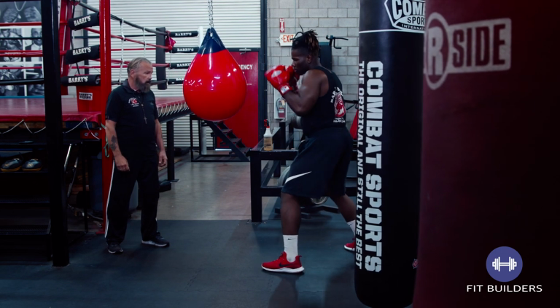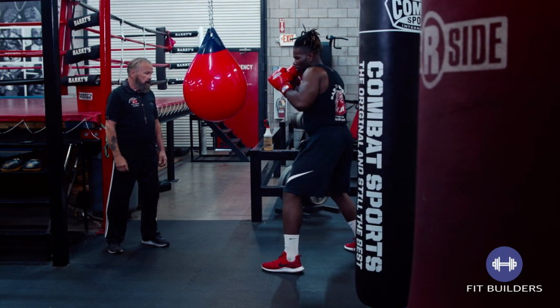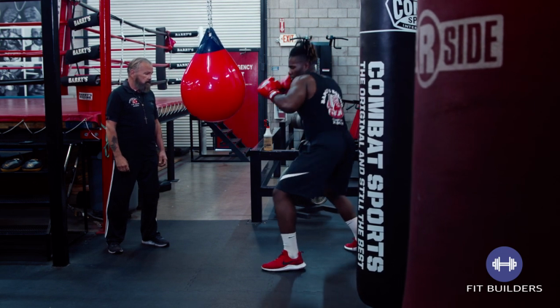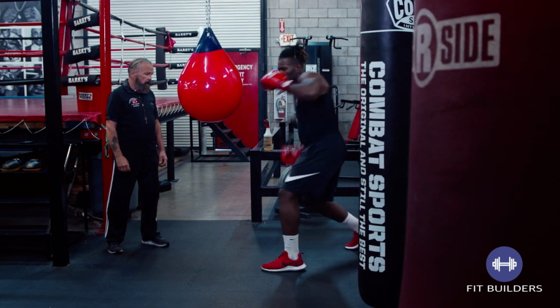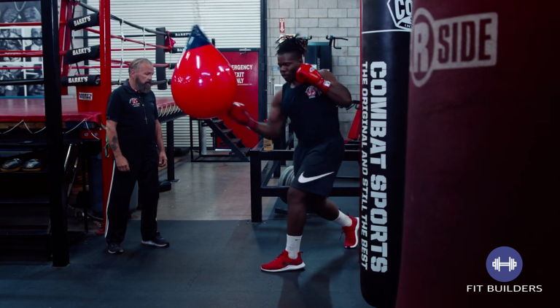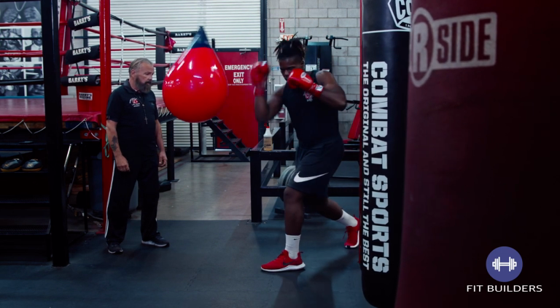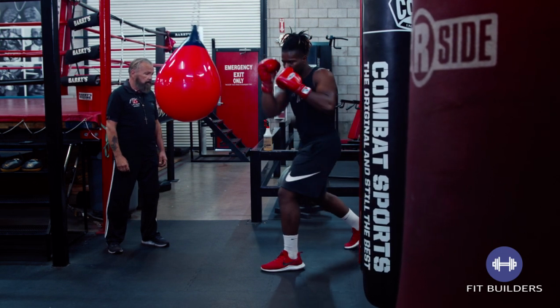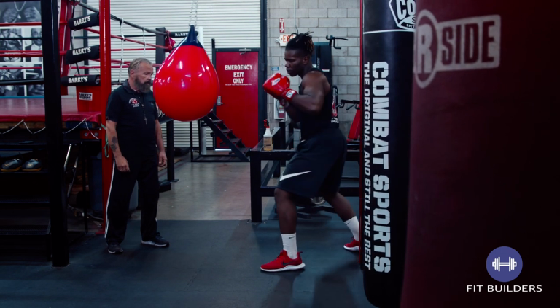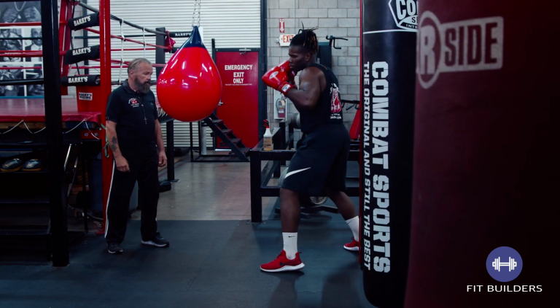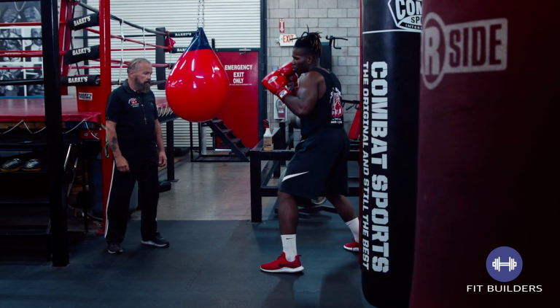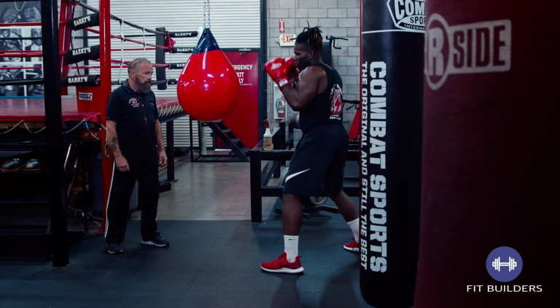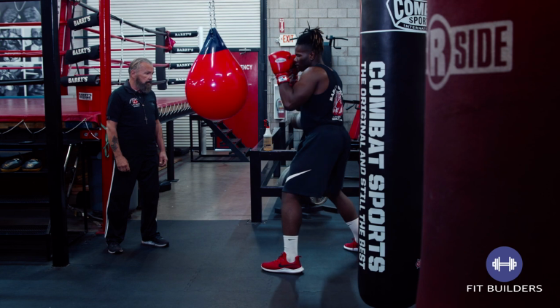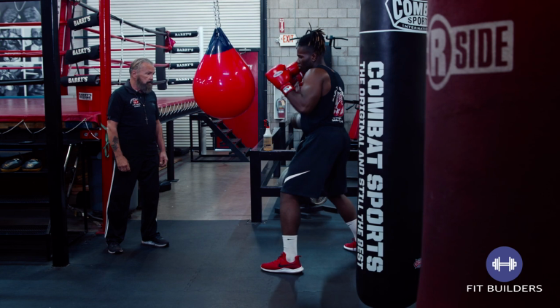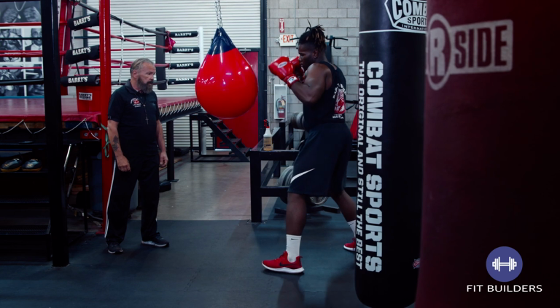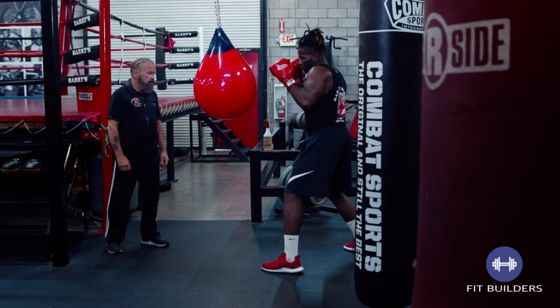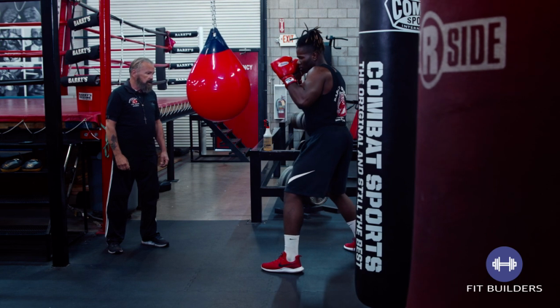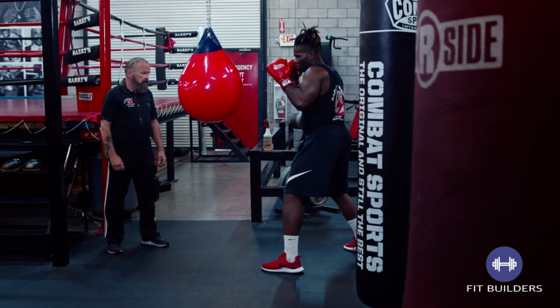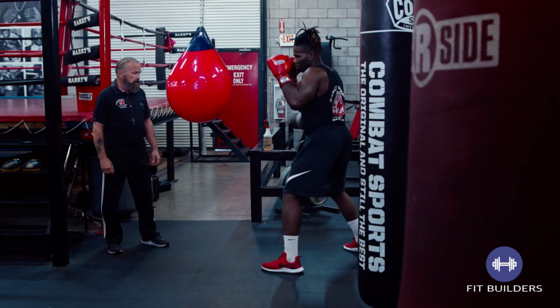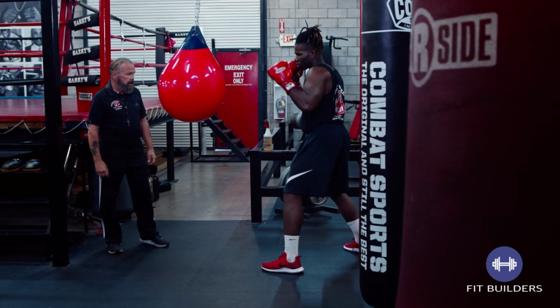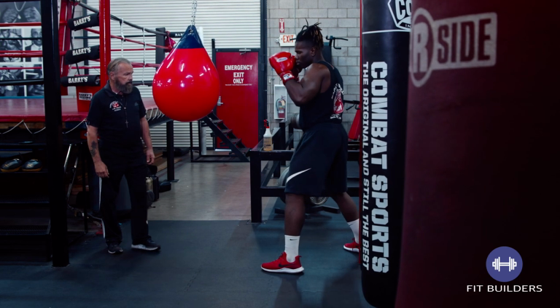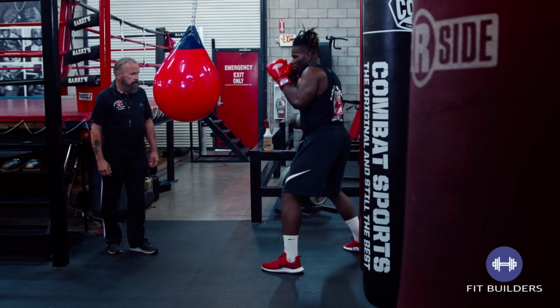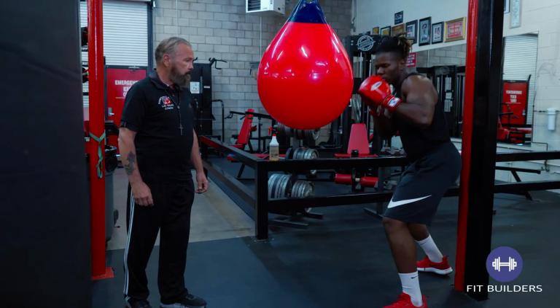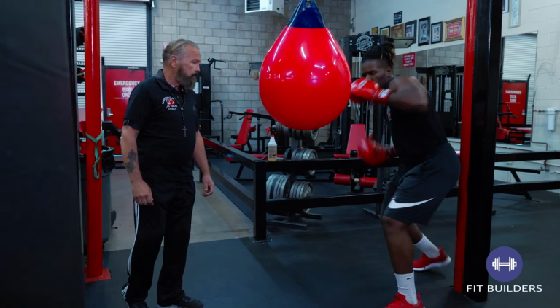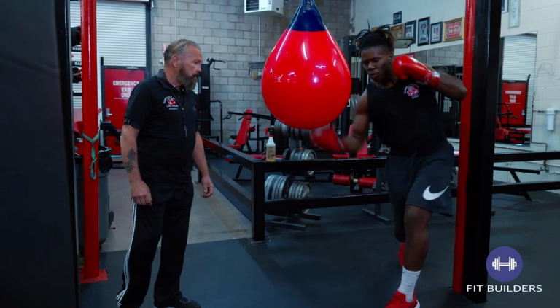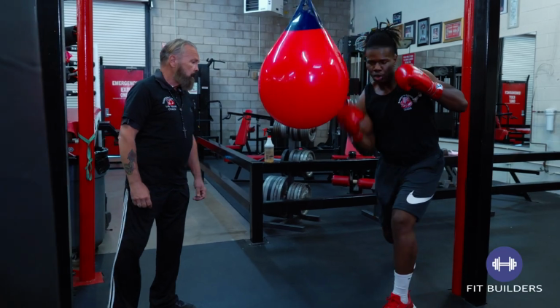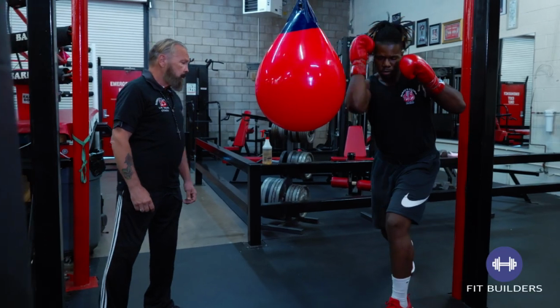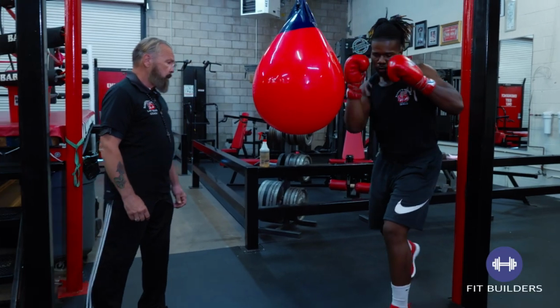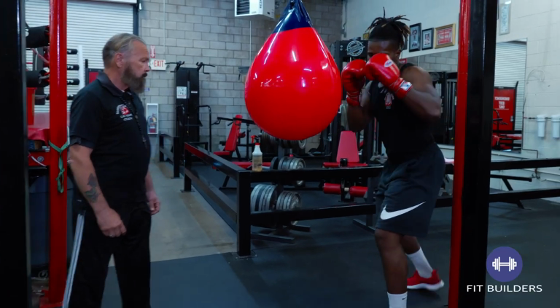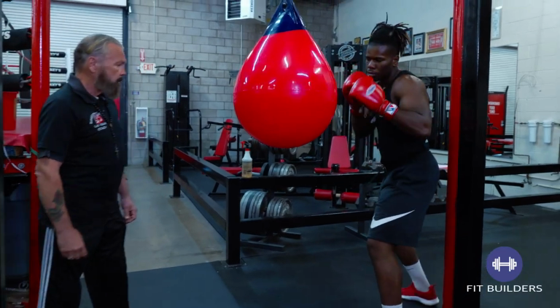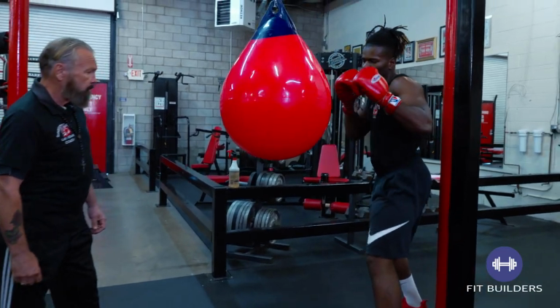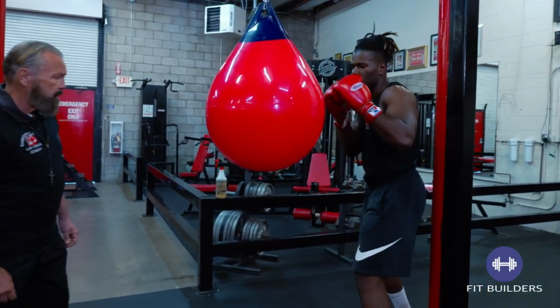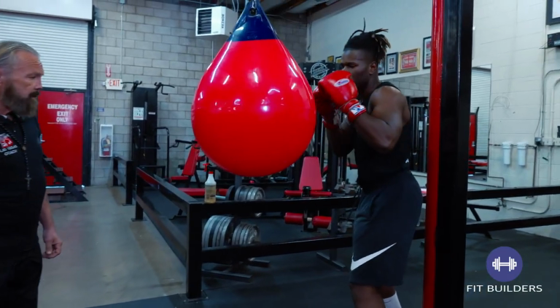Bend your knees, dip your hip, let it rip. Very nice.